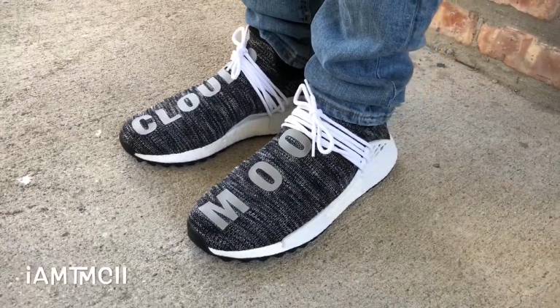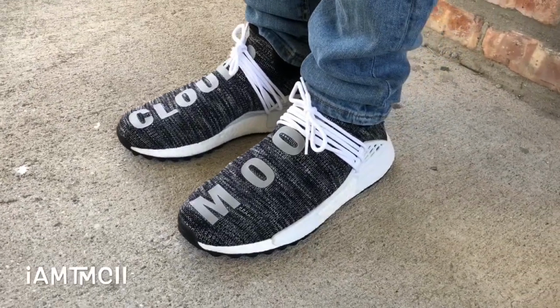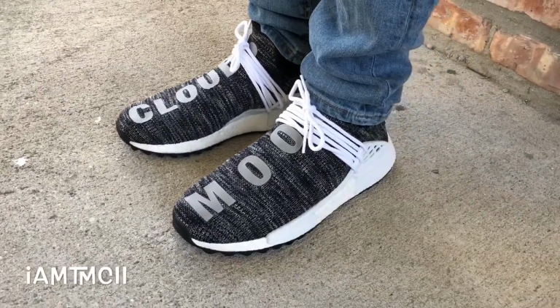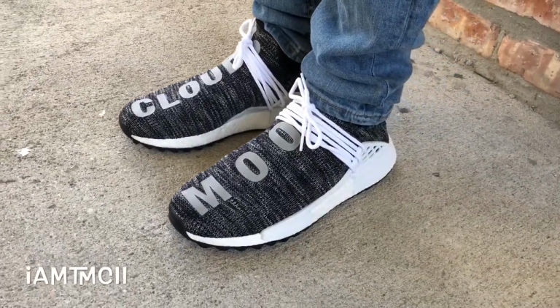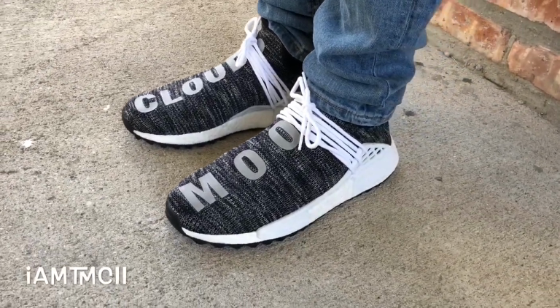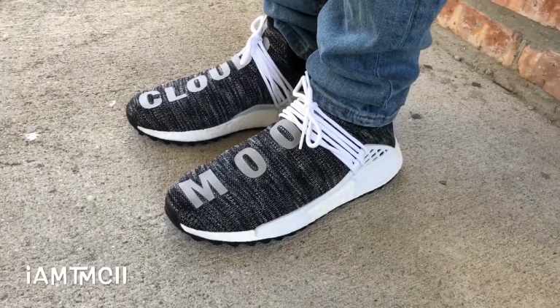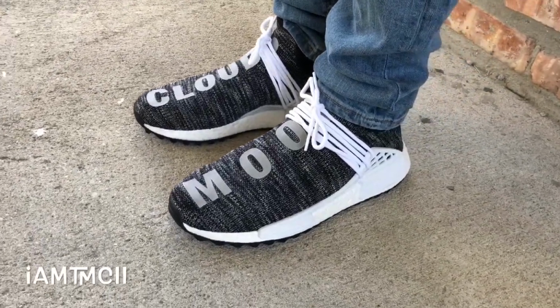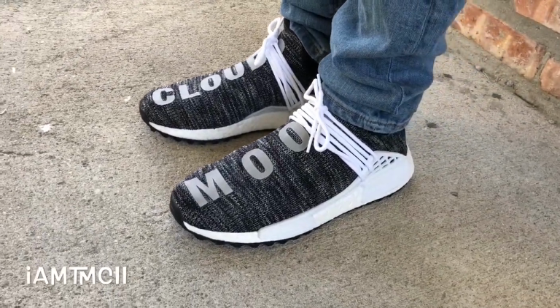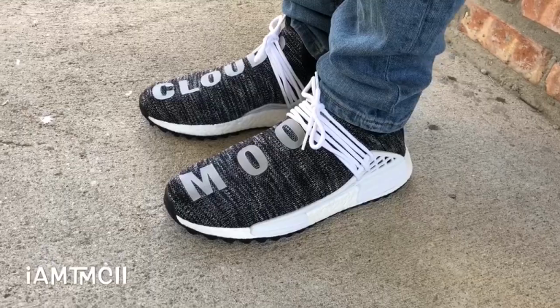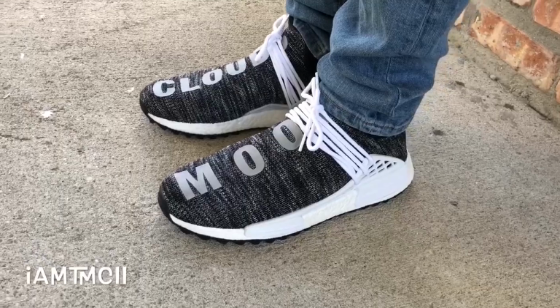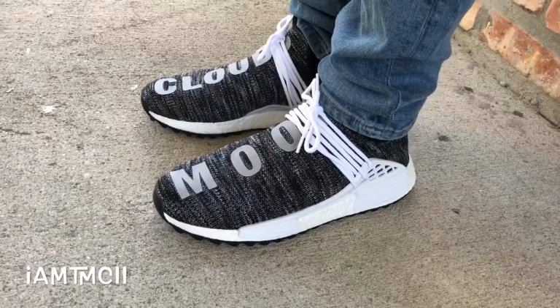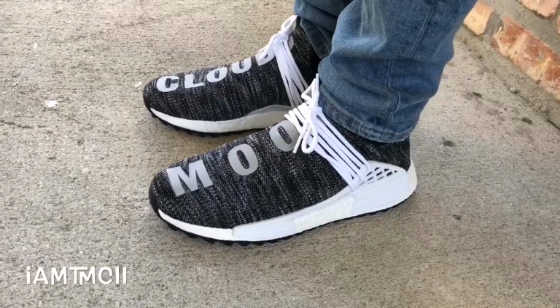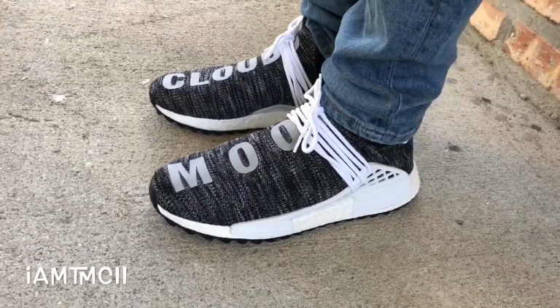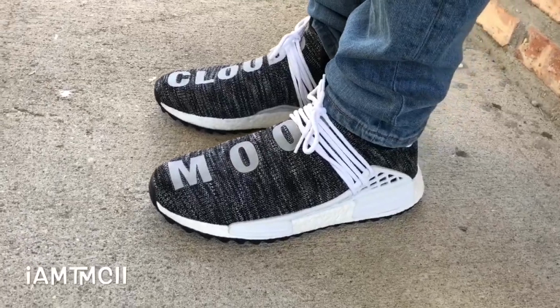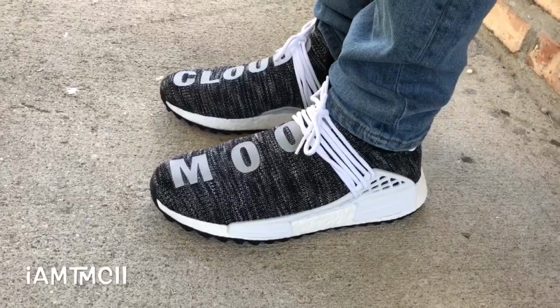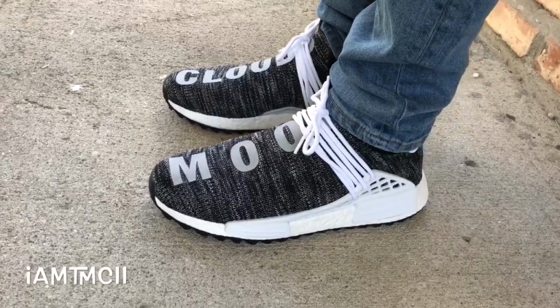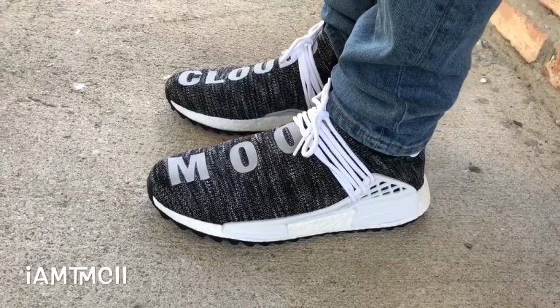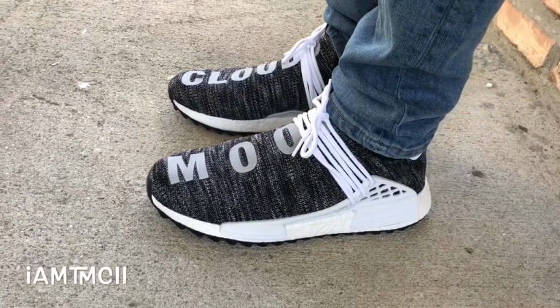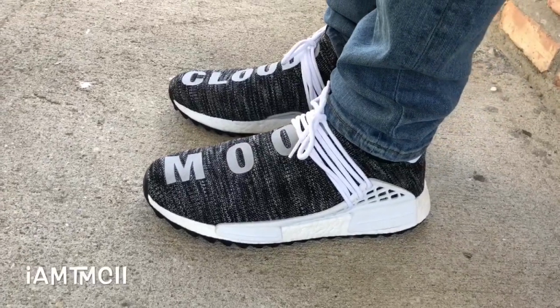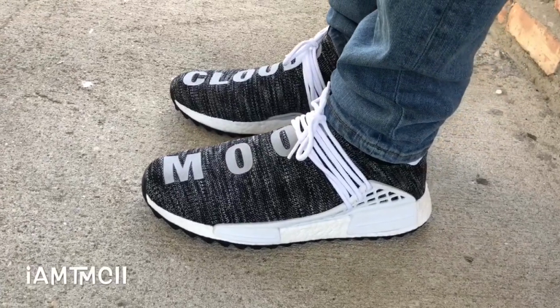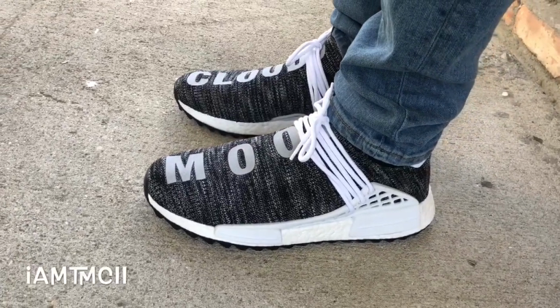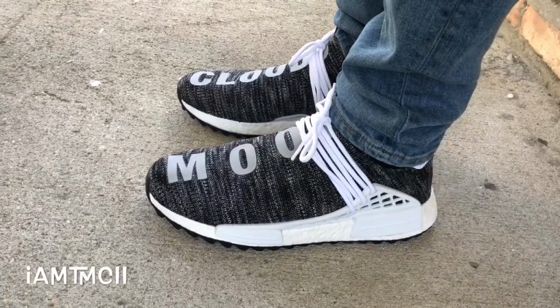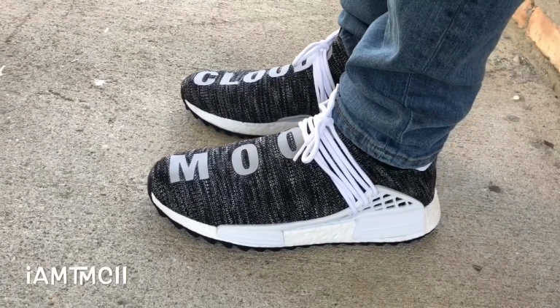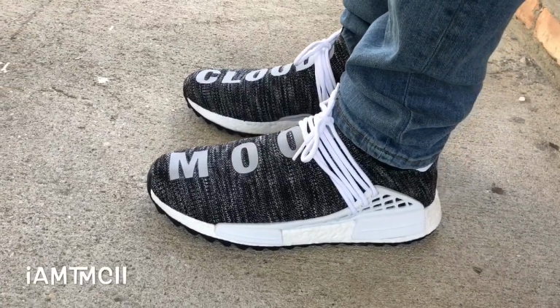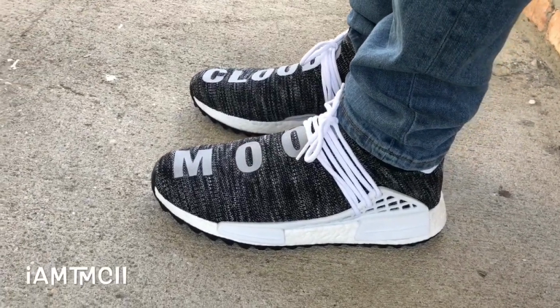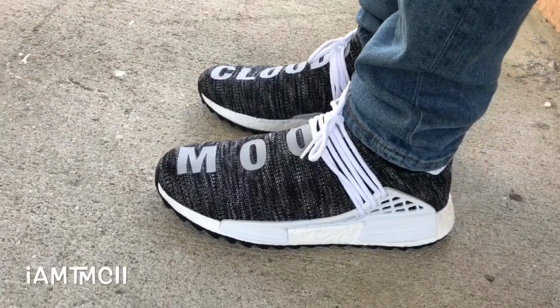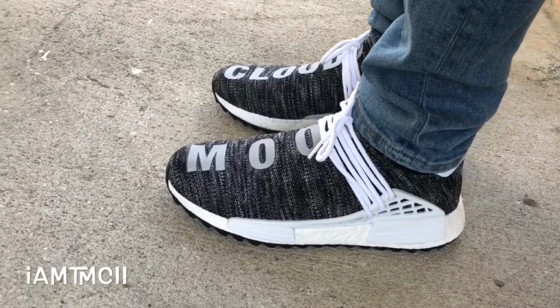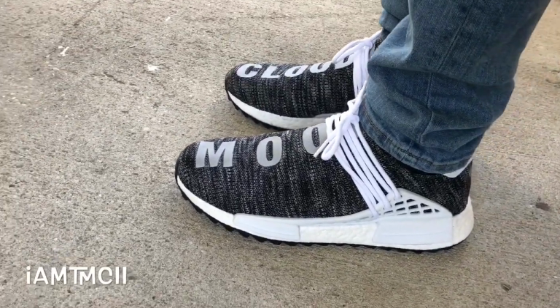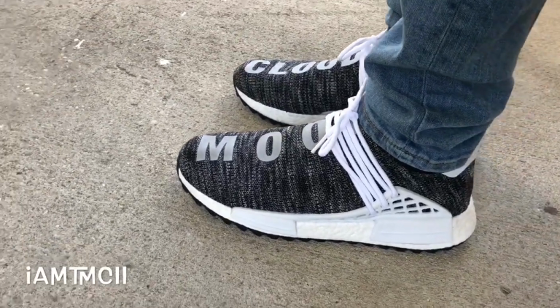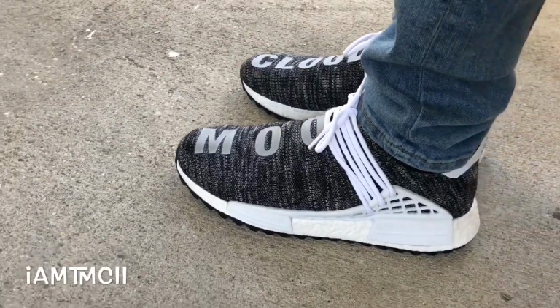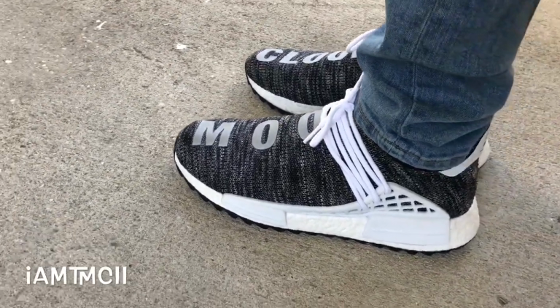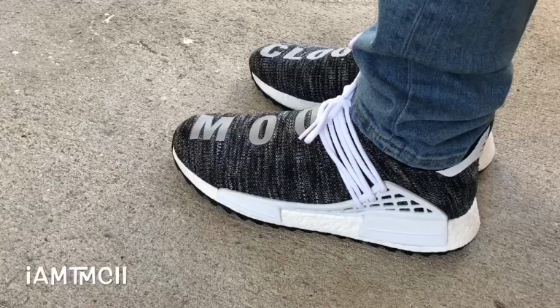These released alongside three other colorways: the tan, the like-a-tail colorway, and the multicolor.